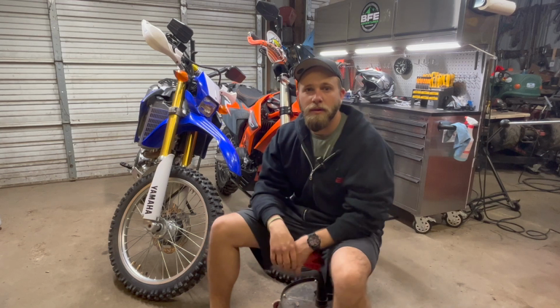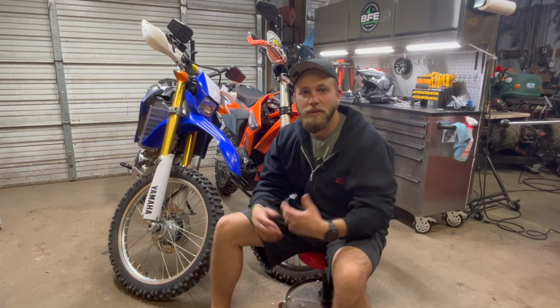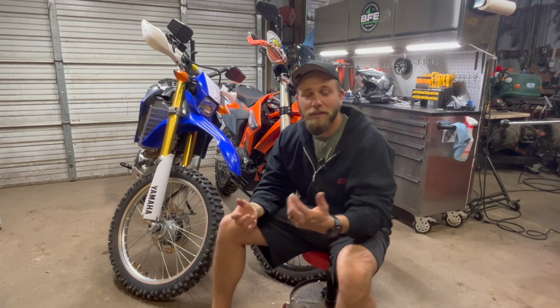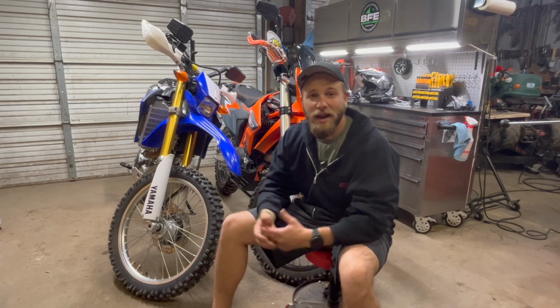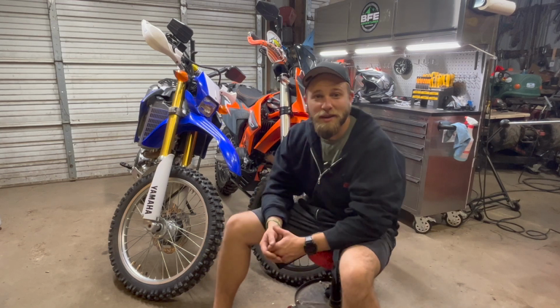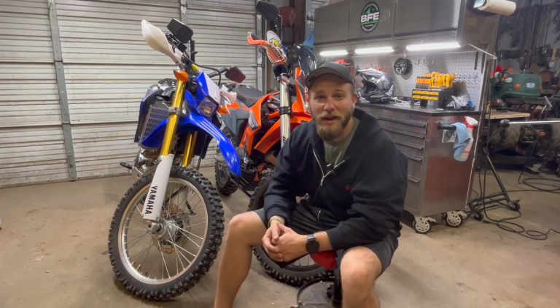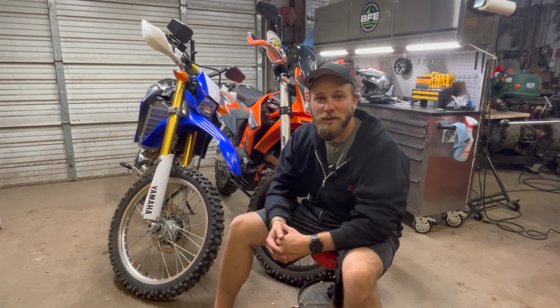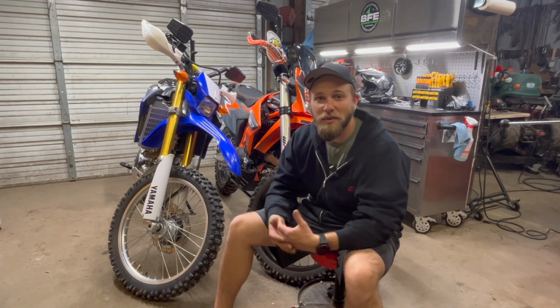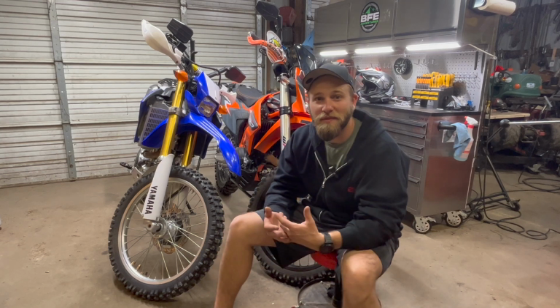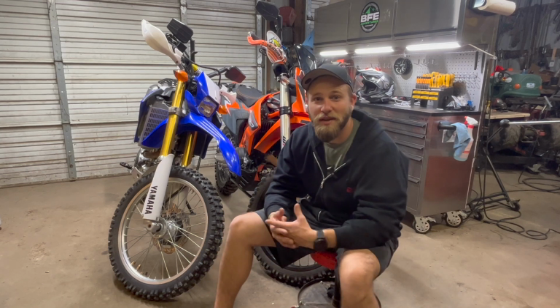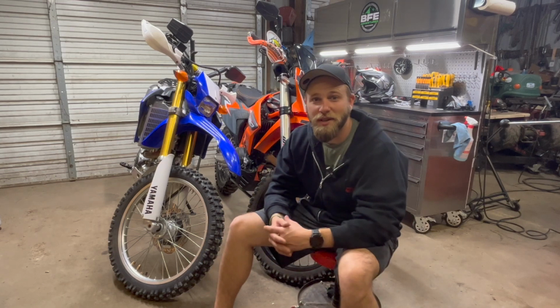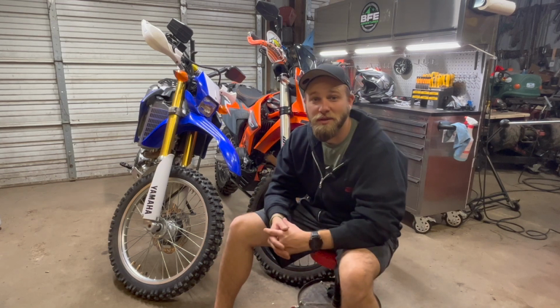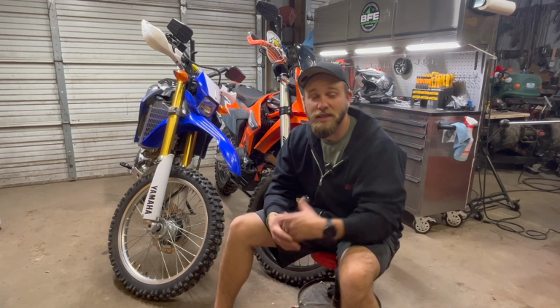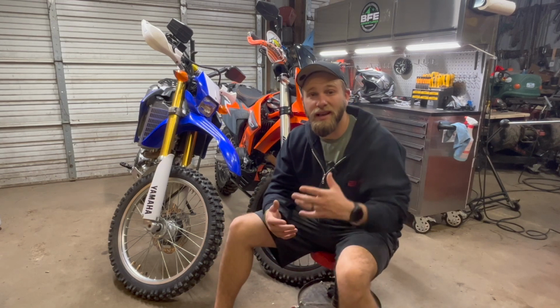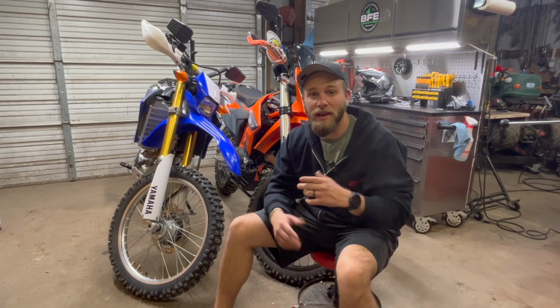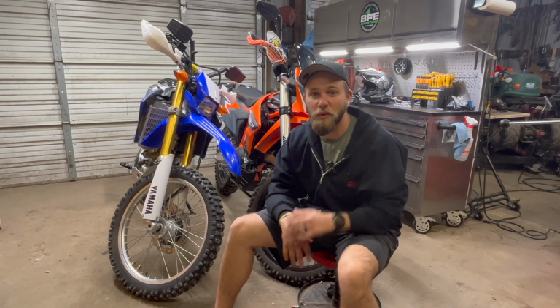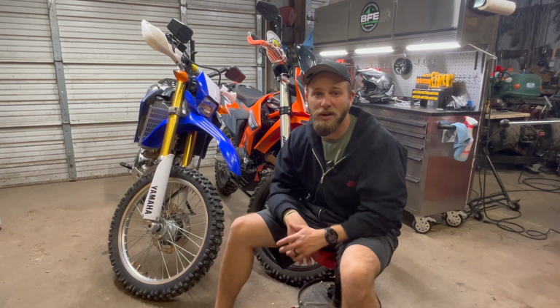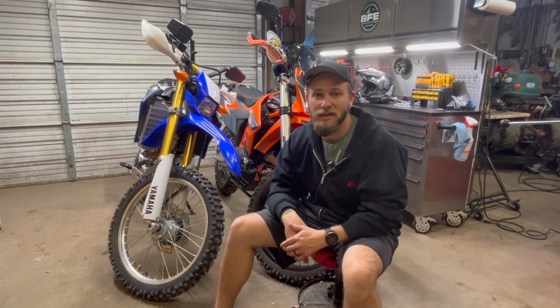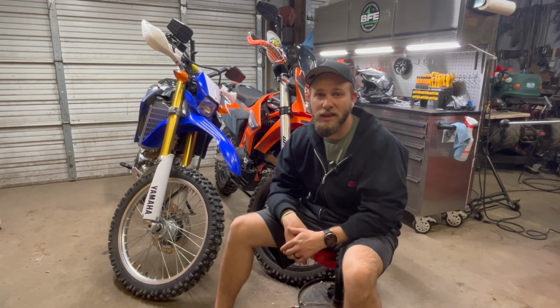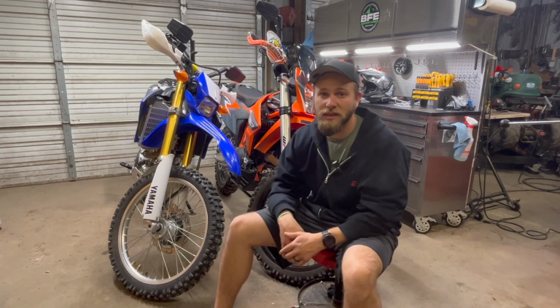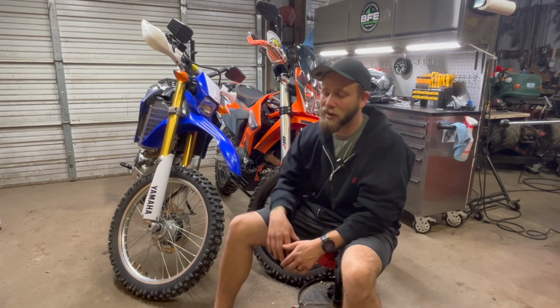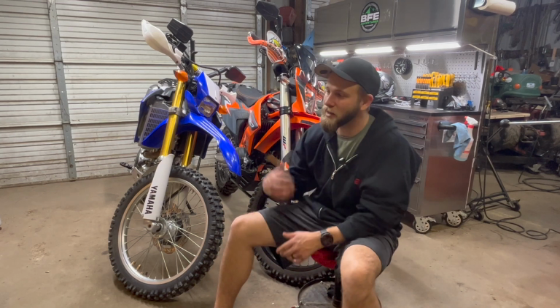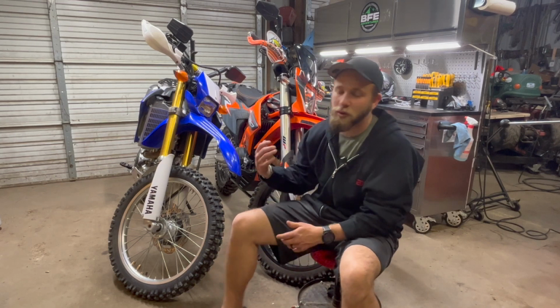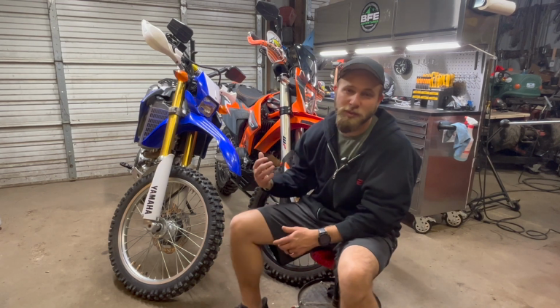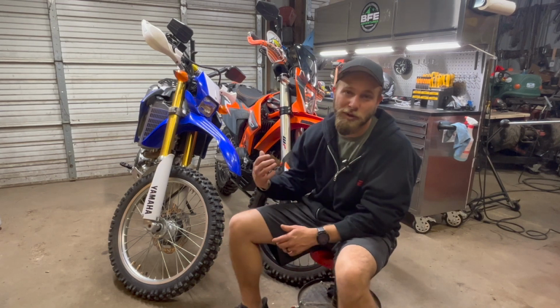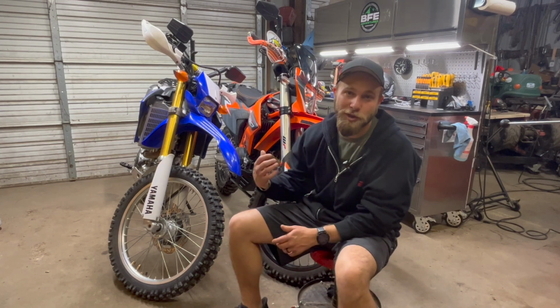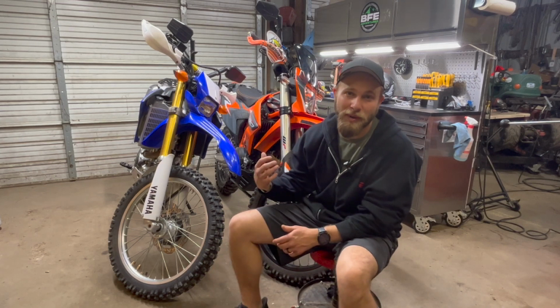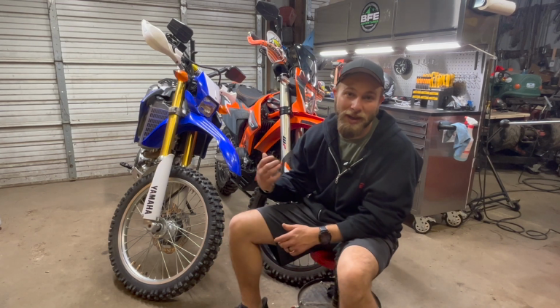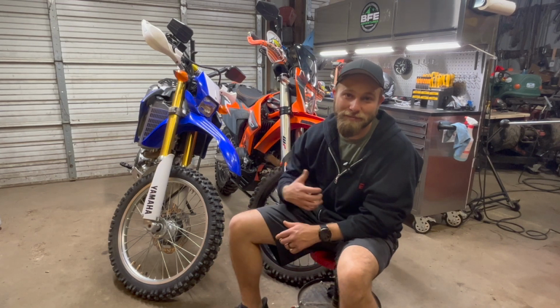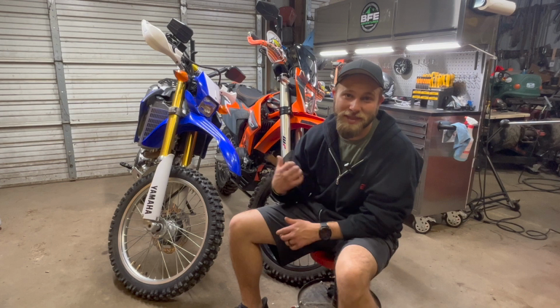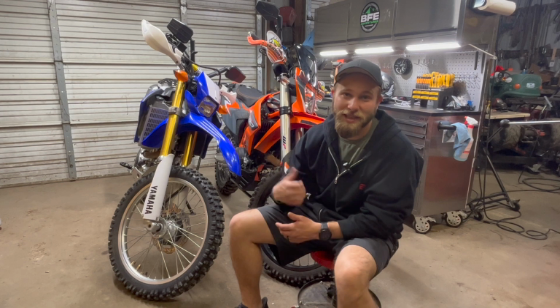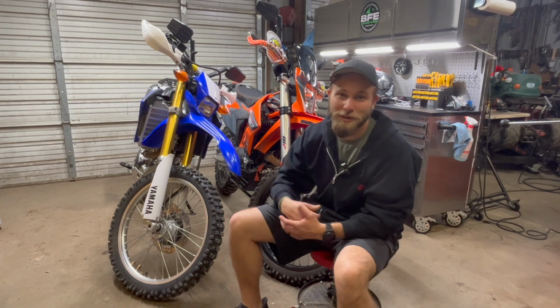What's up, guys? I'm Alex with BFE Adventures, and today we're going to discuss what kind of dual sport you should buy. Stay tuned.